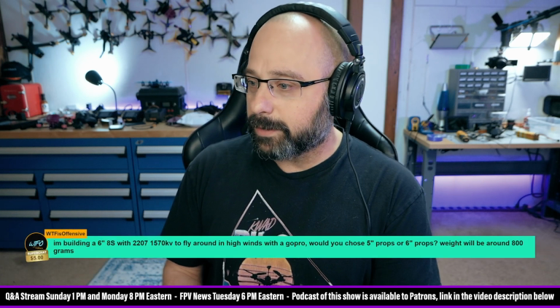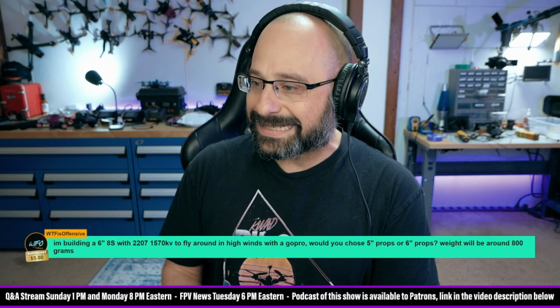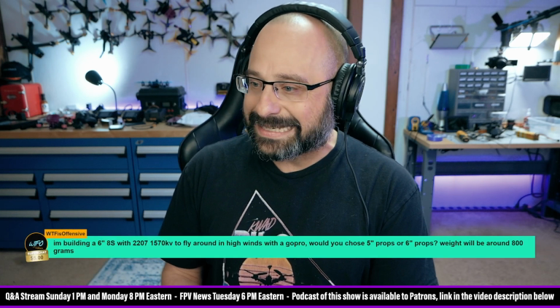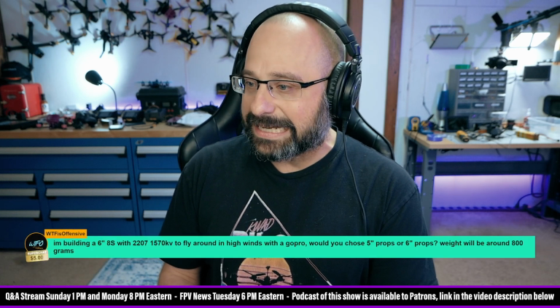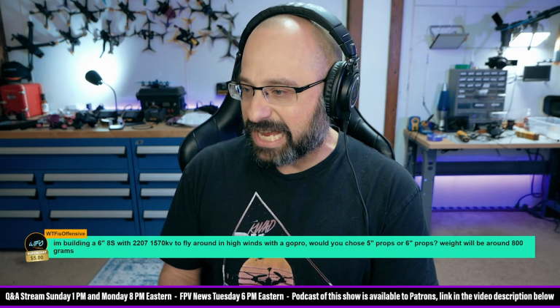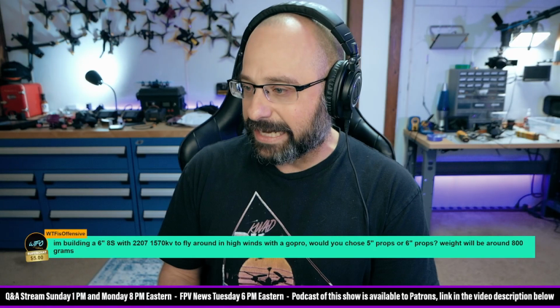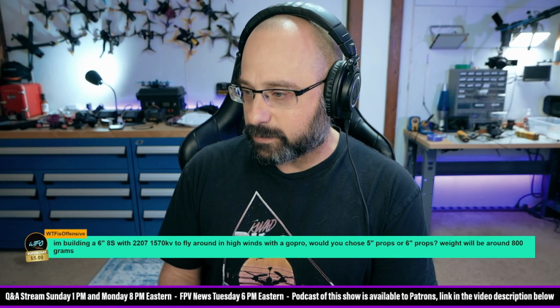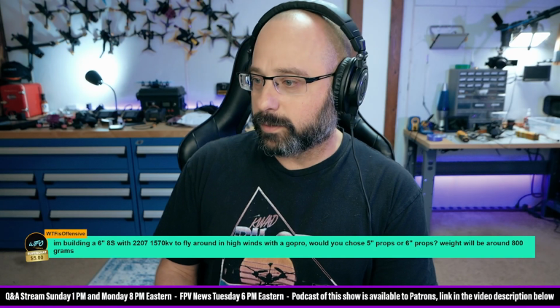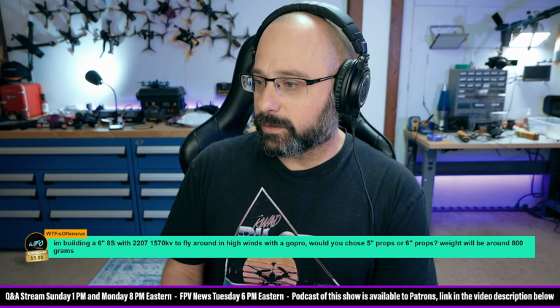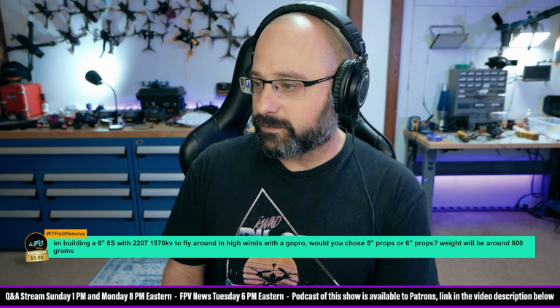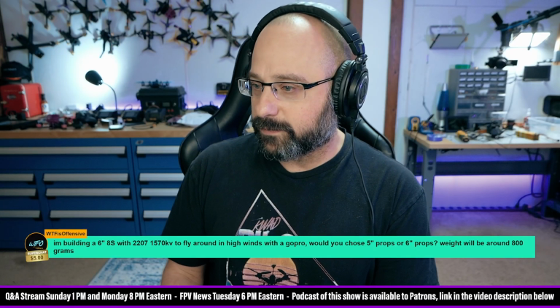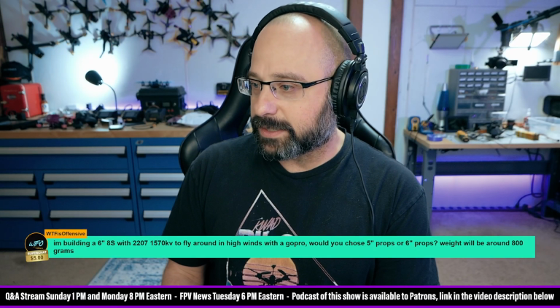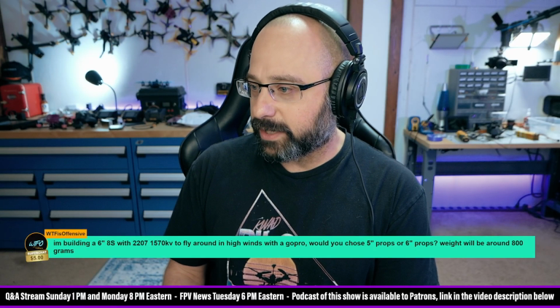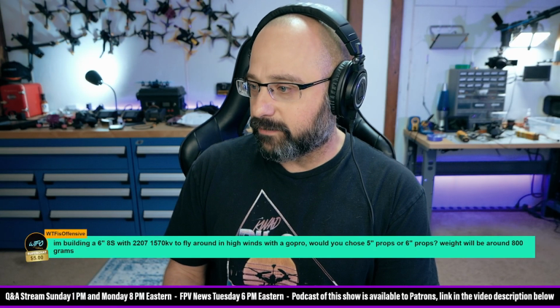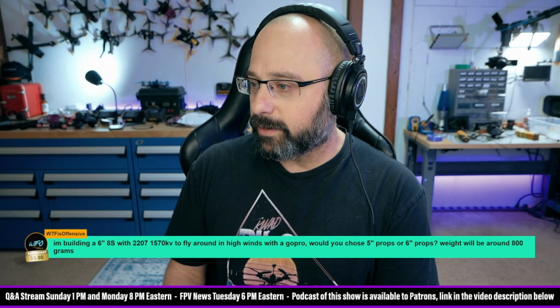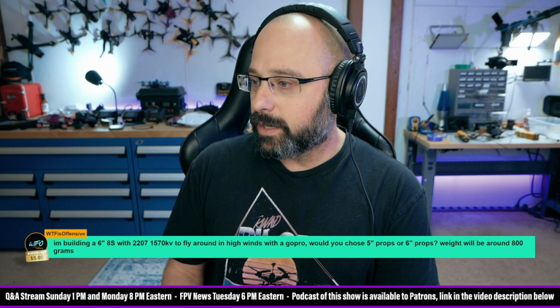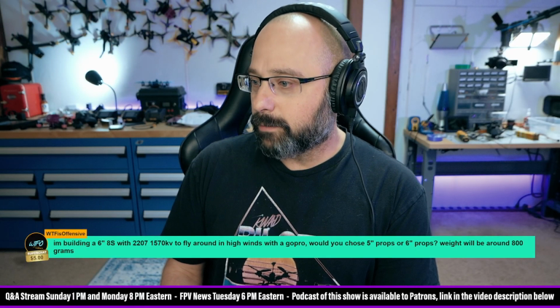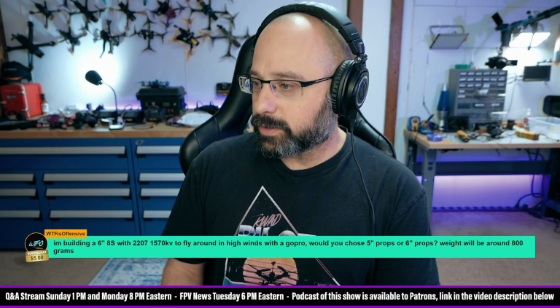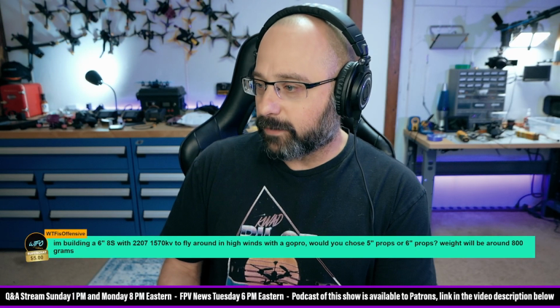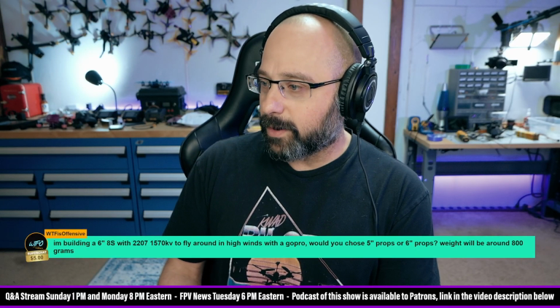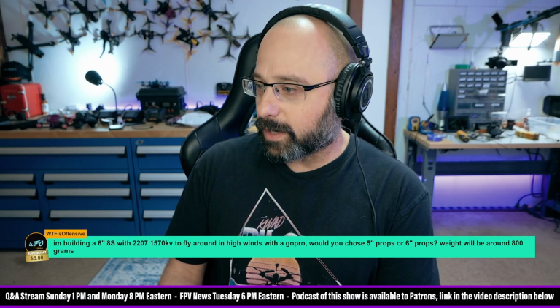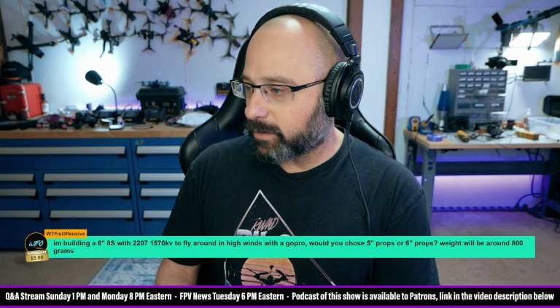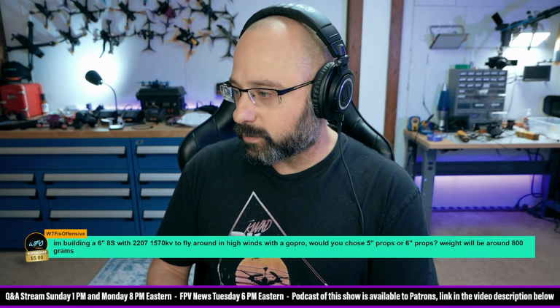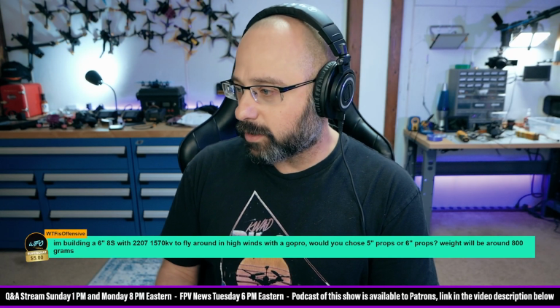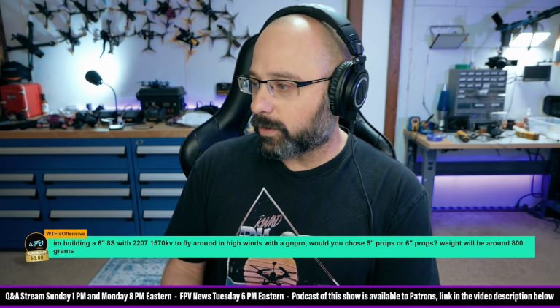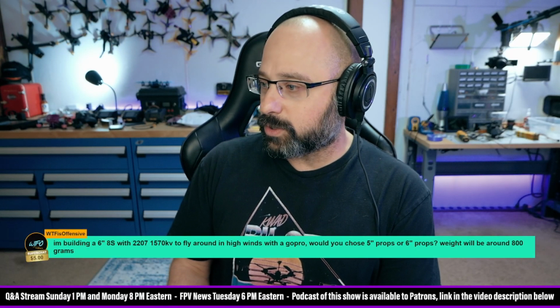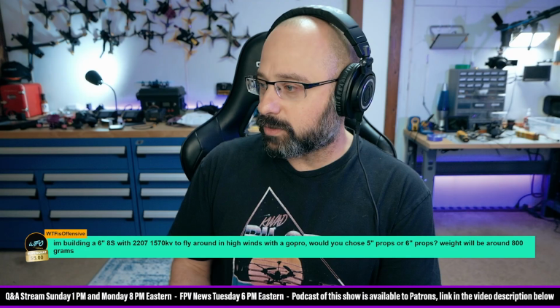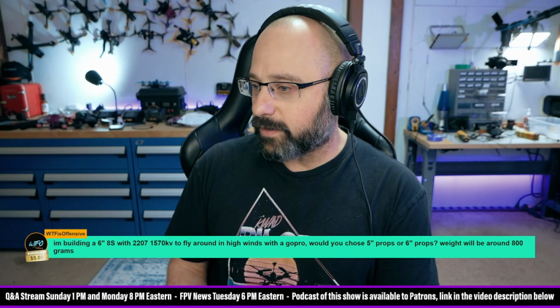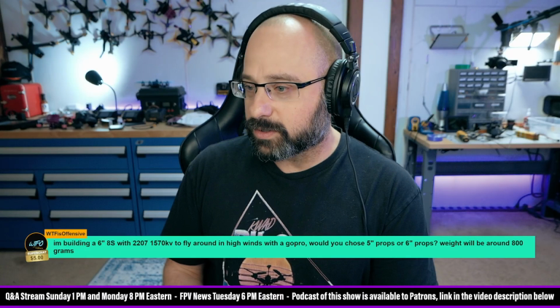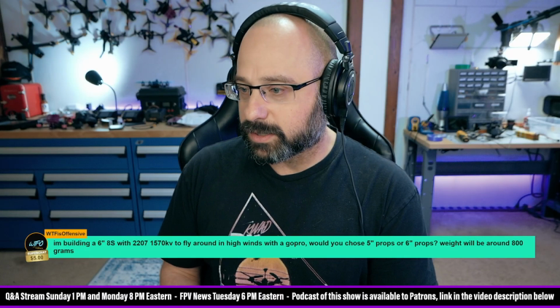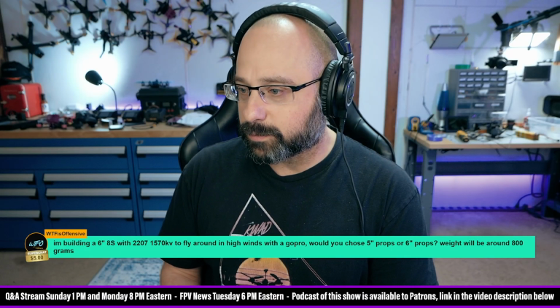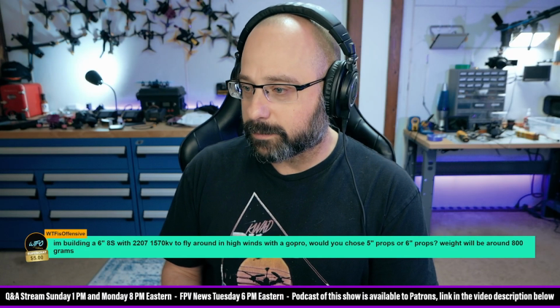I'm building a 6-inch 8S with 2207-1570 kV motors to fly around in high winds with a GoPro. Would you choose 5-inch or 6-inch props?